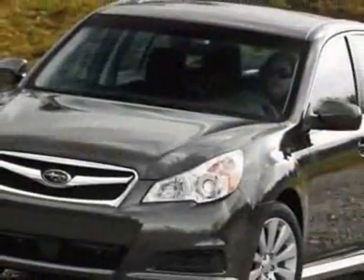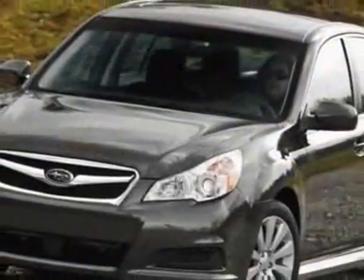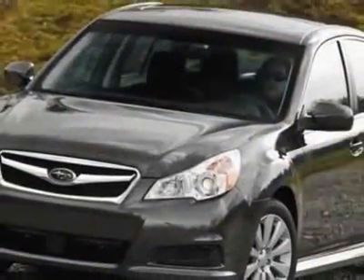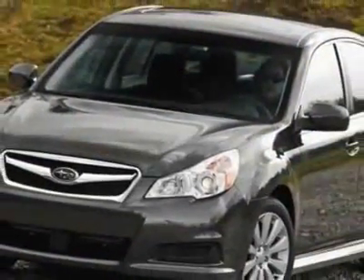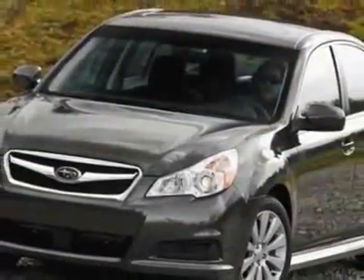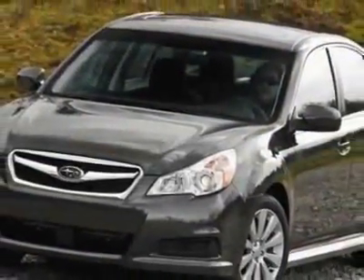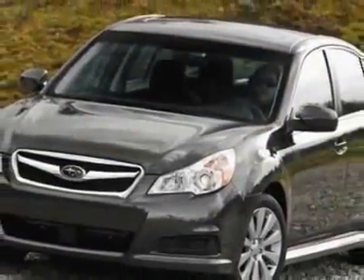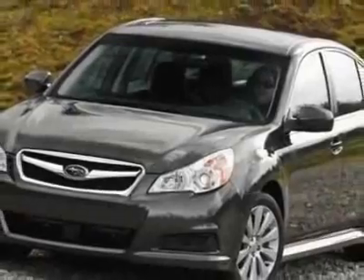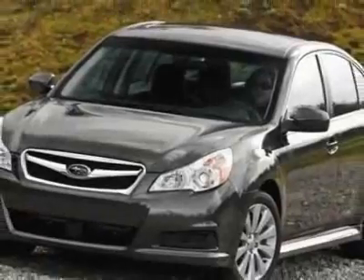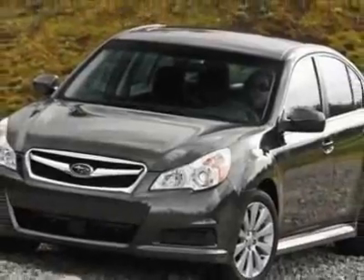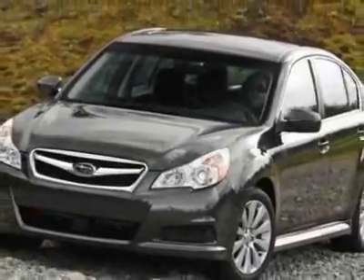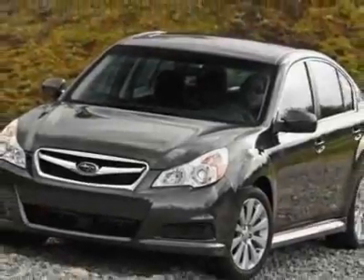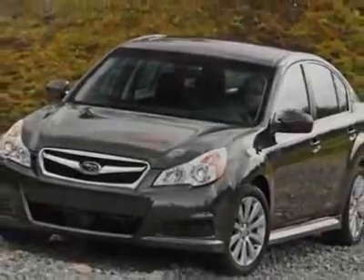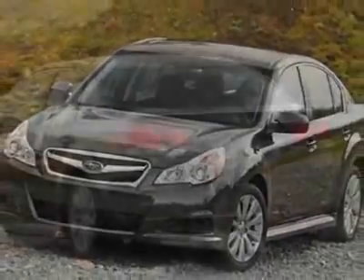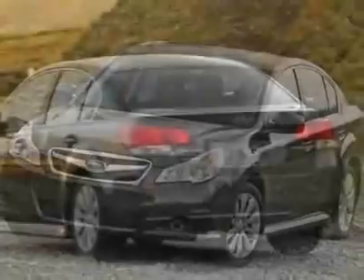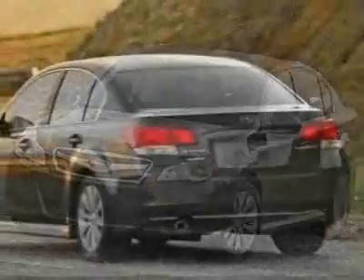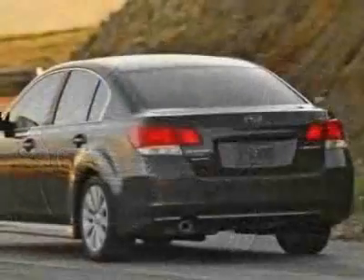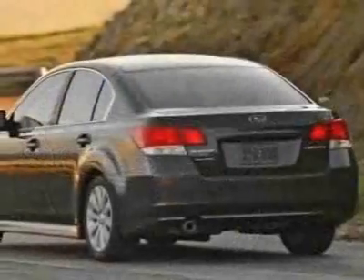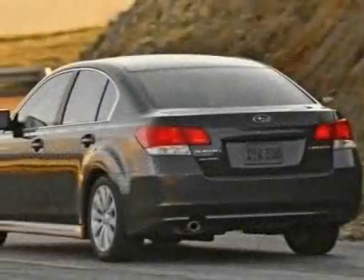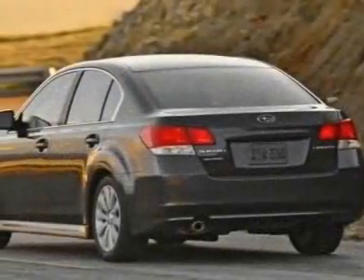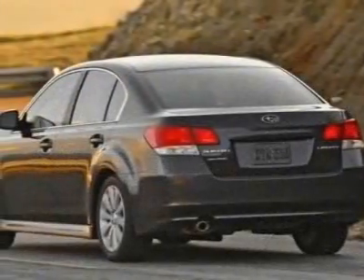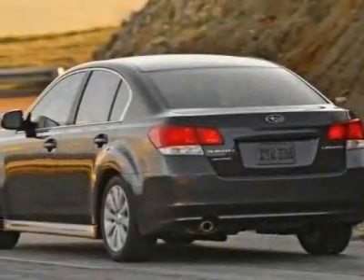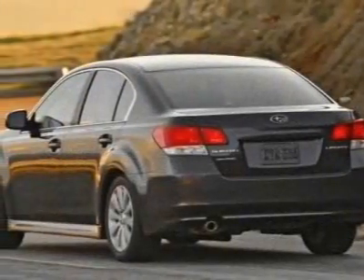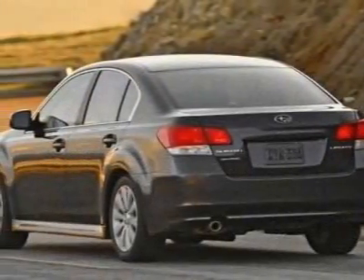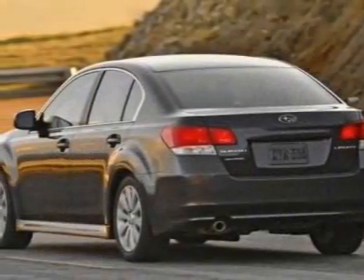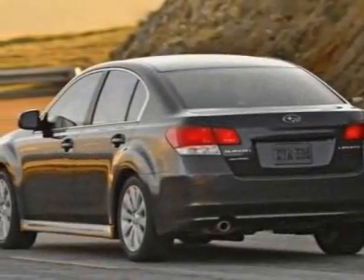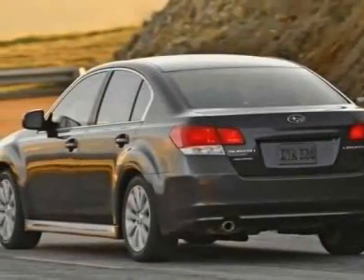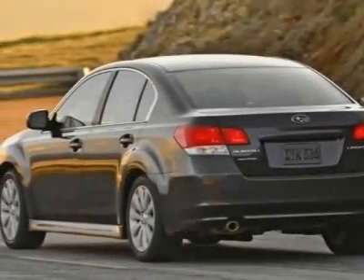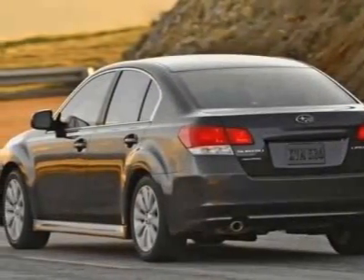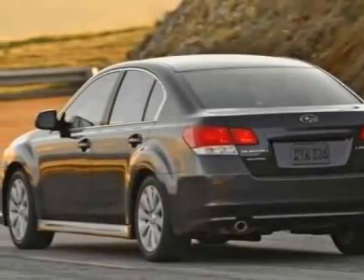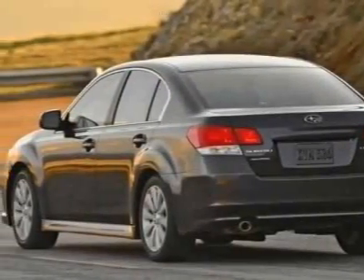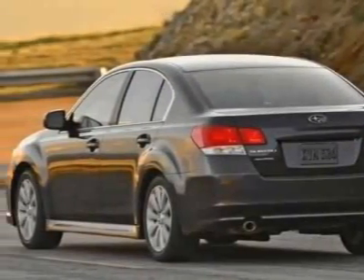This Legacy boasts a 2.5-liter flat-four engine and has a CVT transmission.